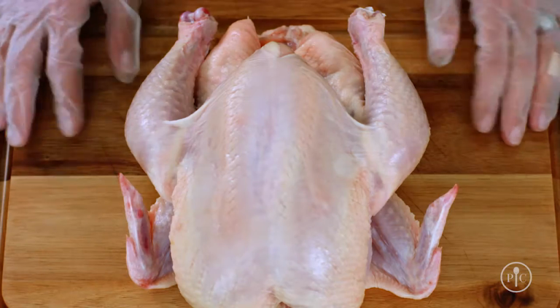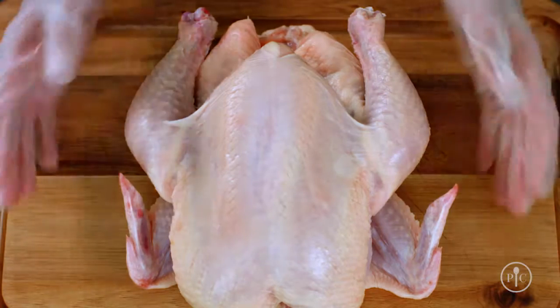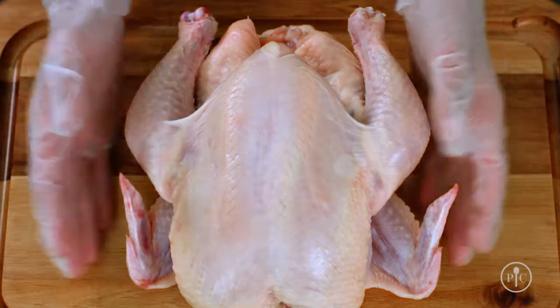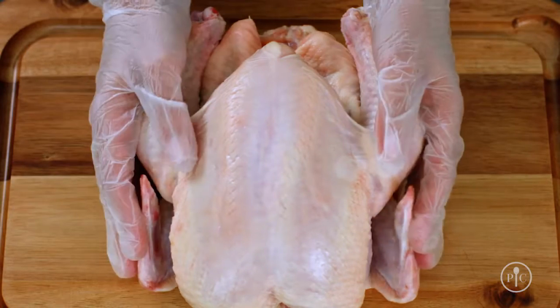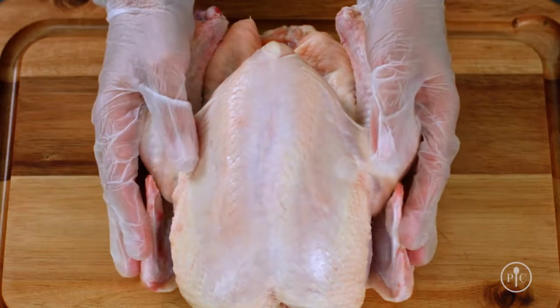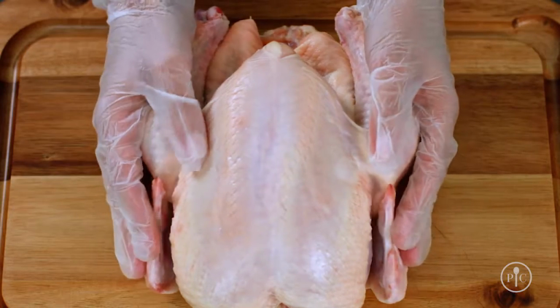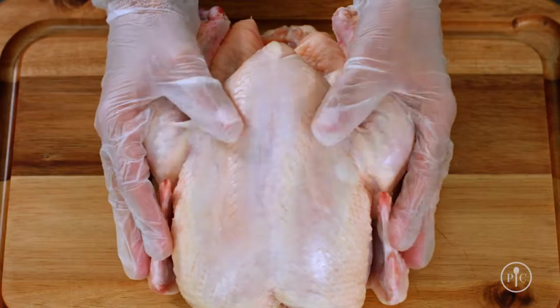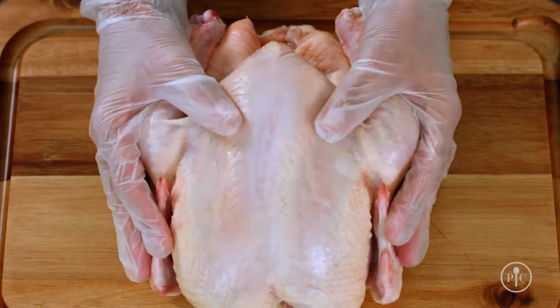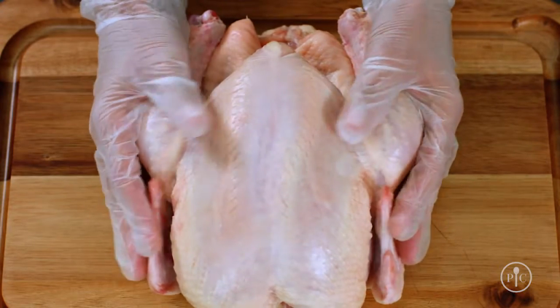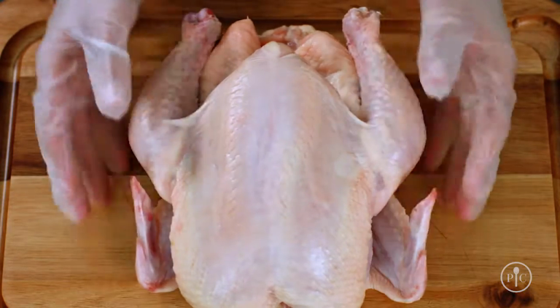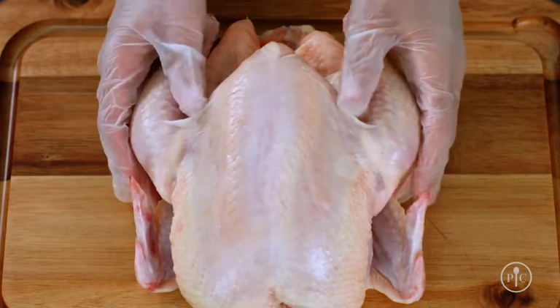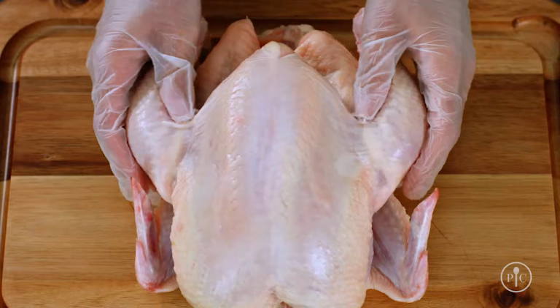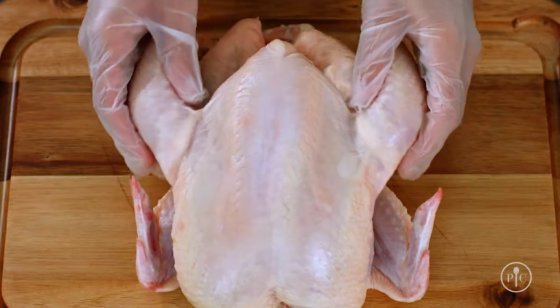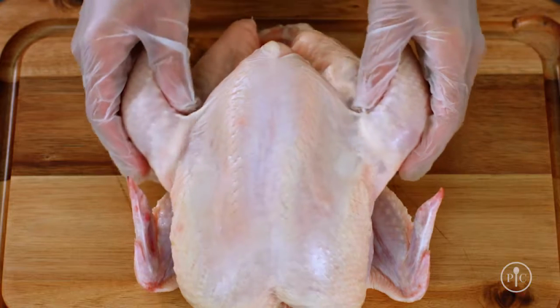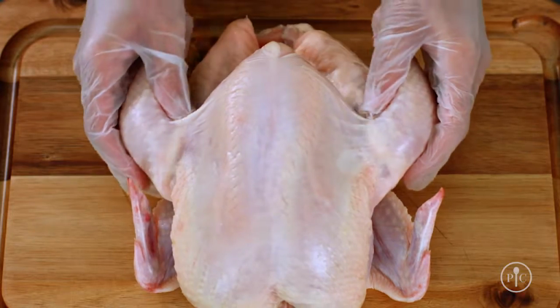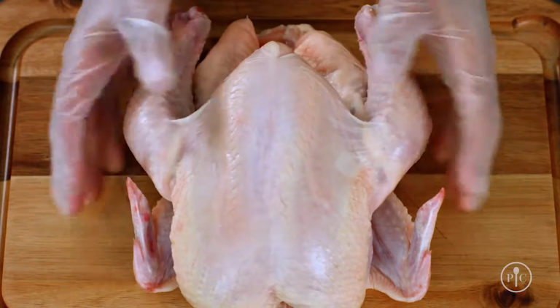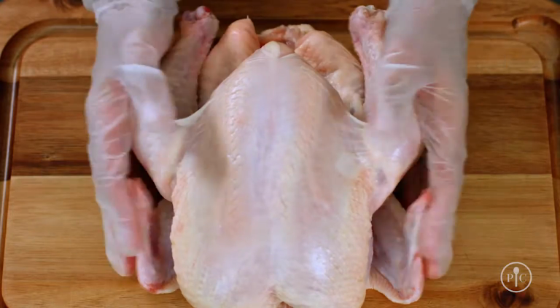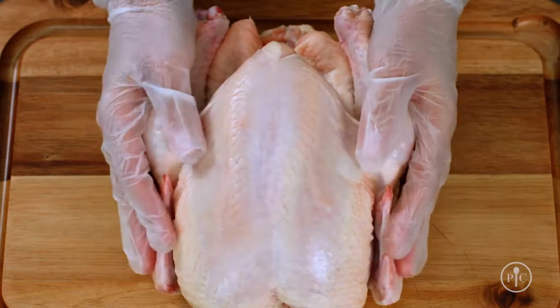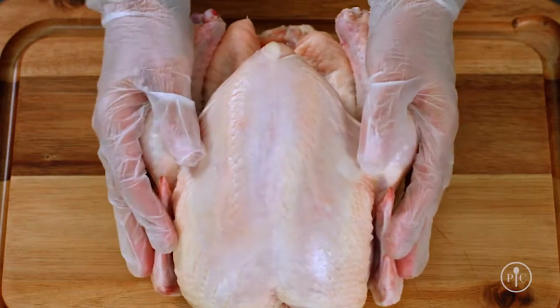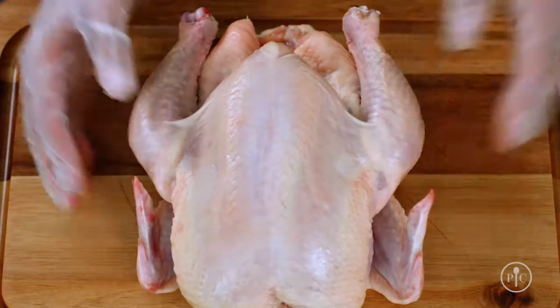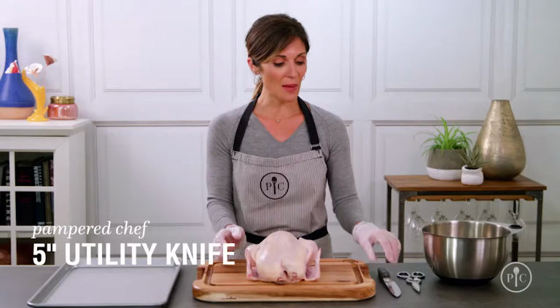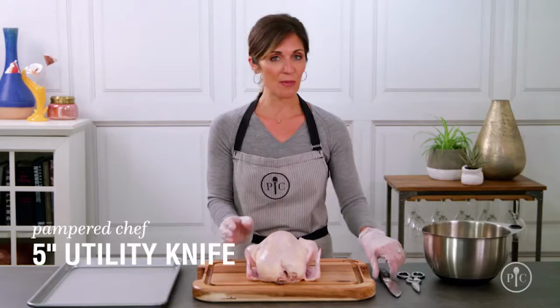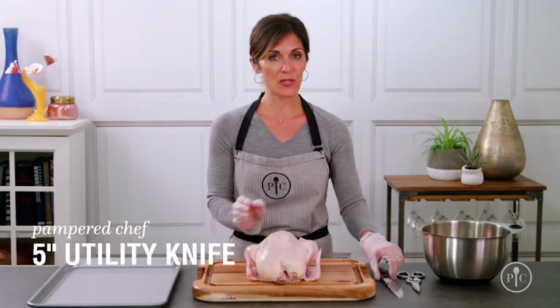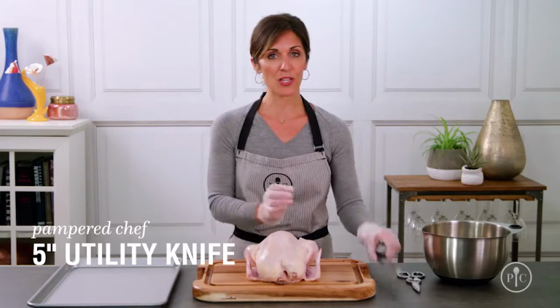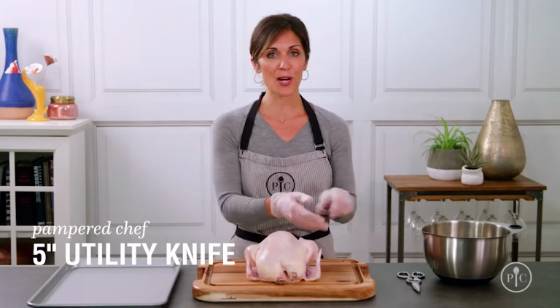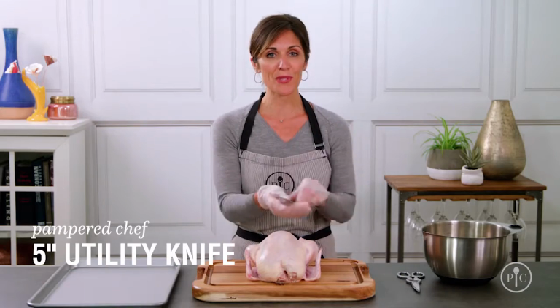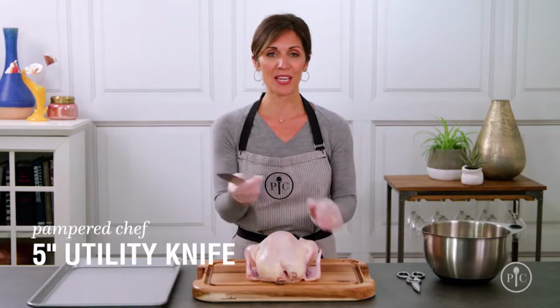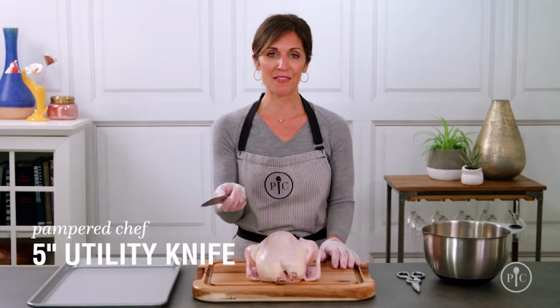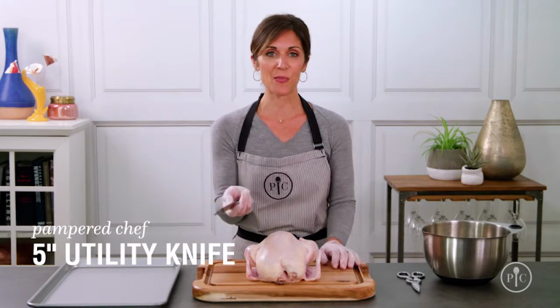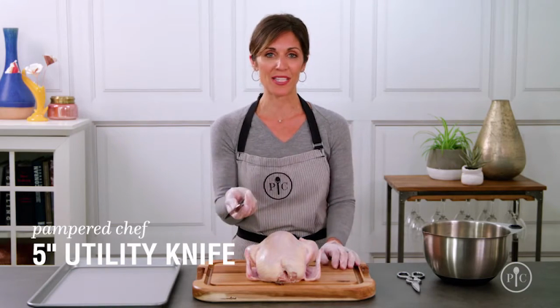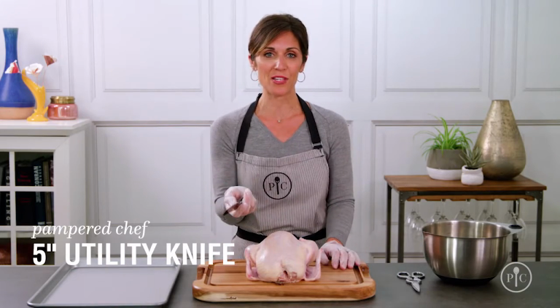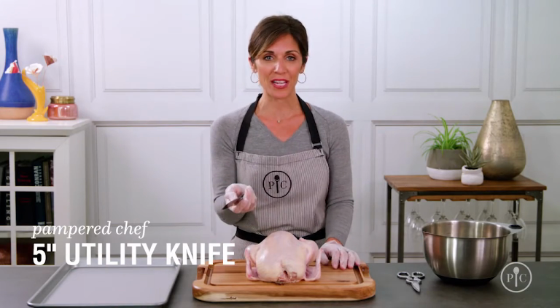I've already prepped and patted down my chicken with a few paper towels to make it easier to handle, and I'm going to be using a sharp utility knife to break down the chicken.